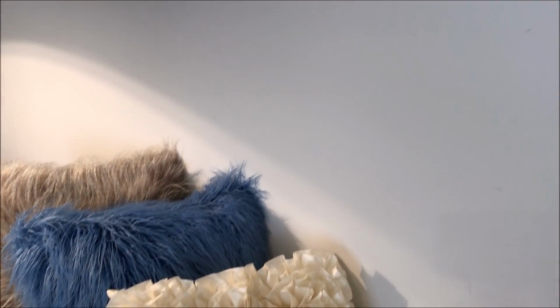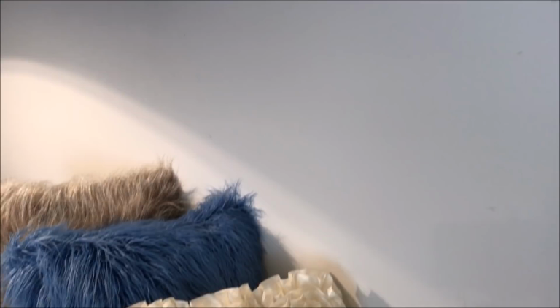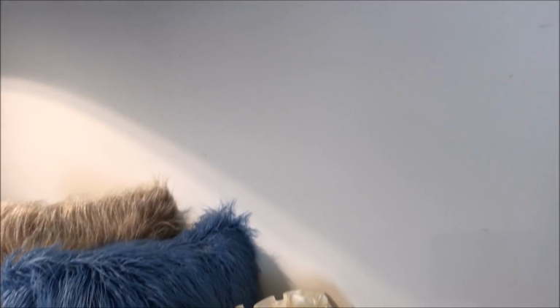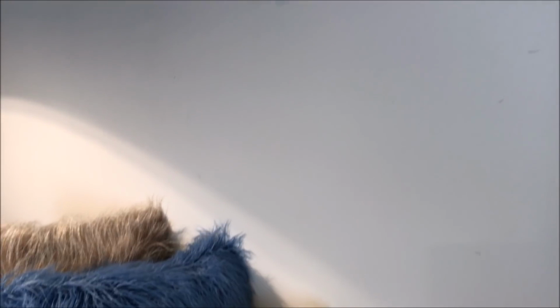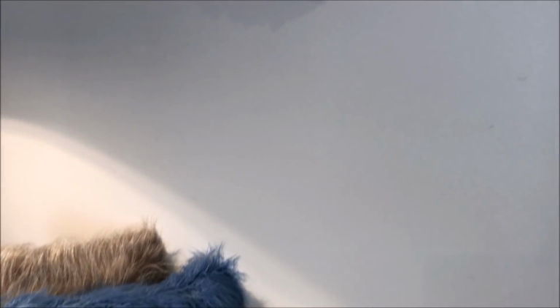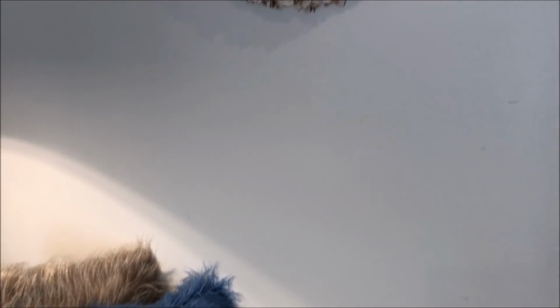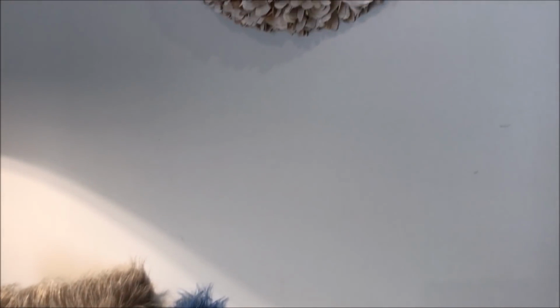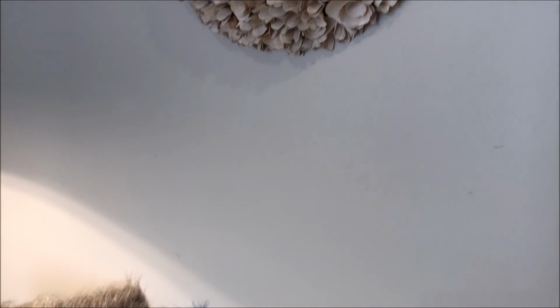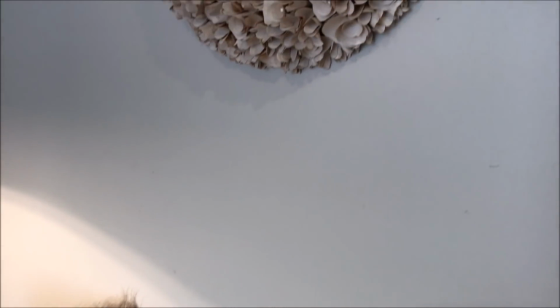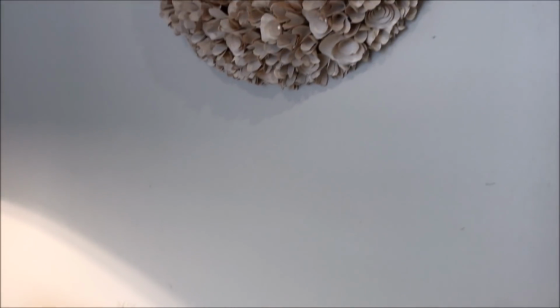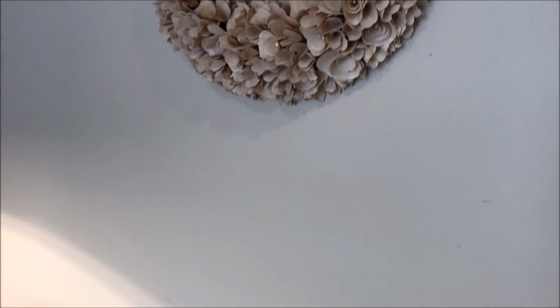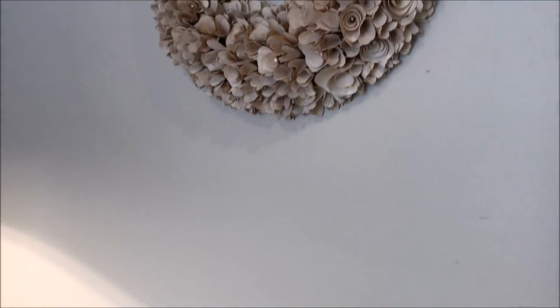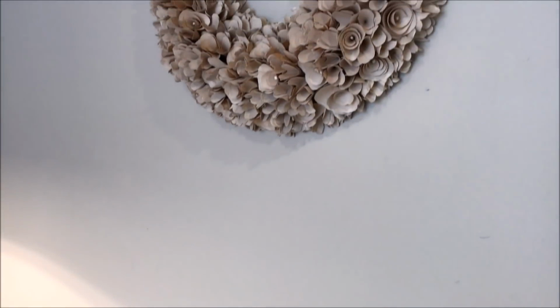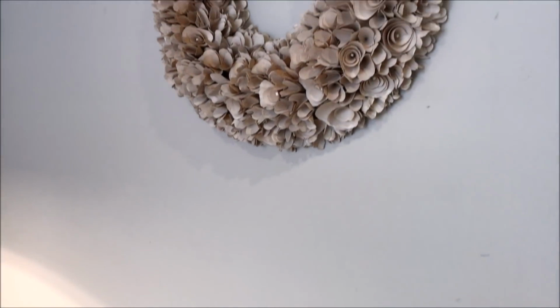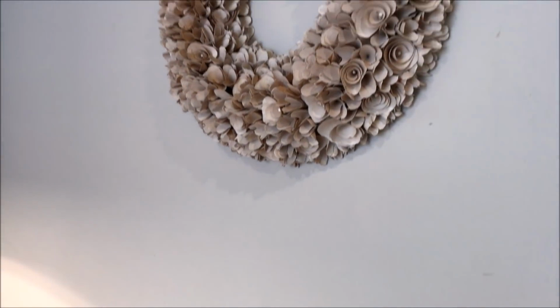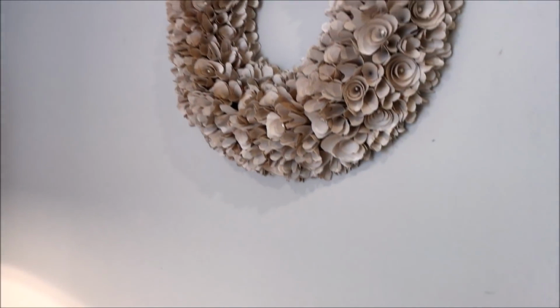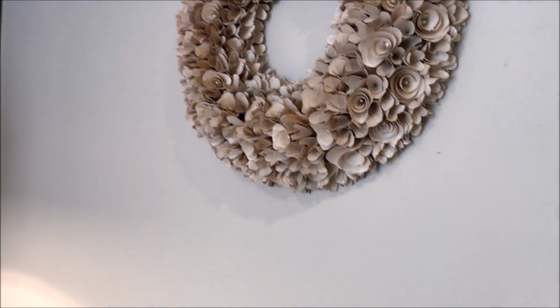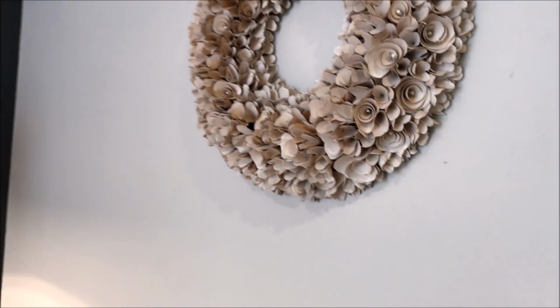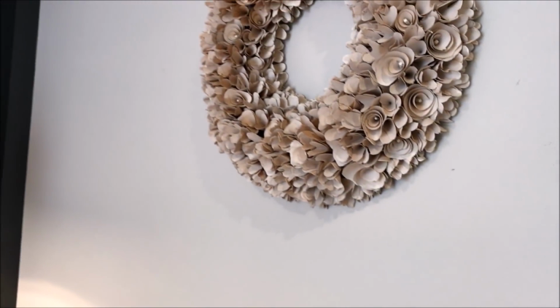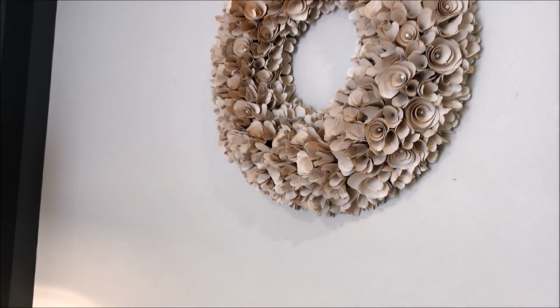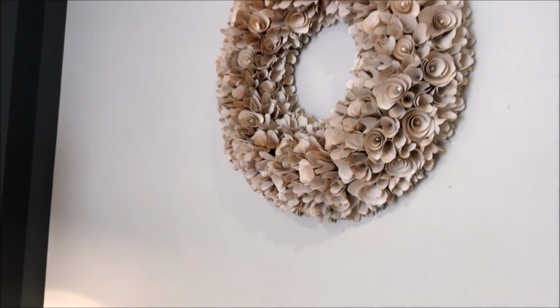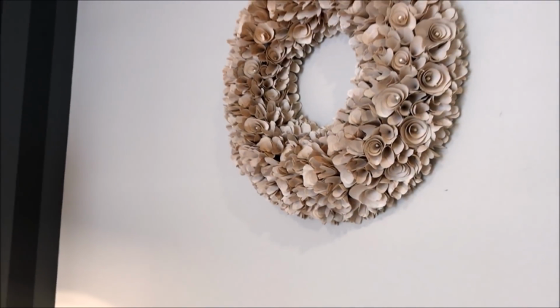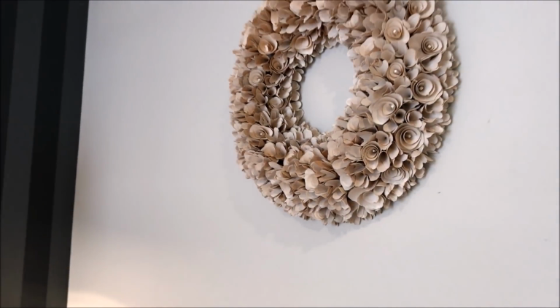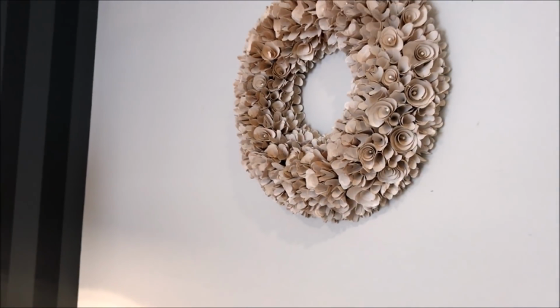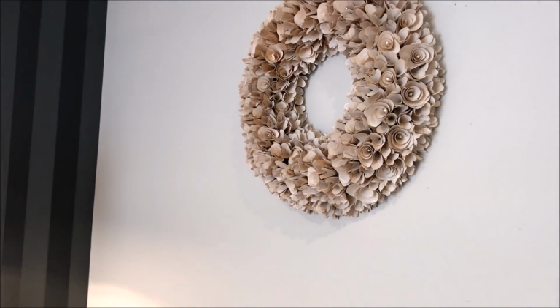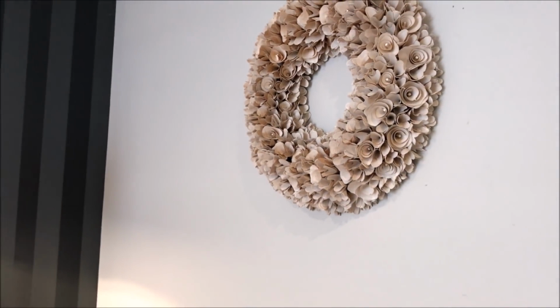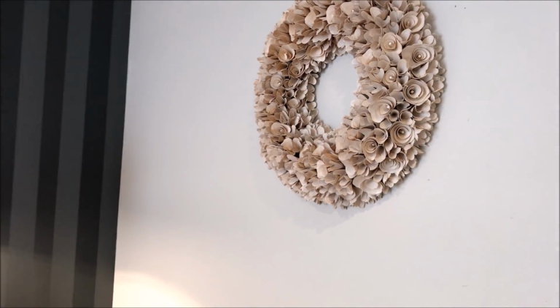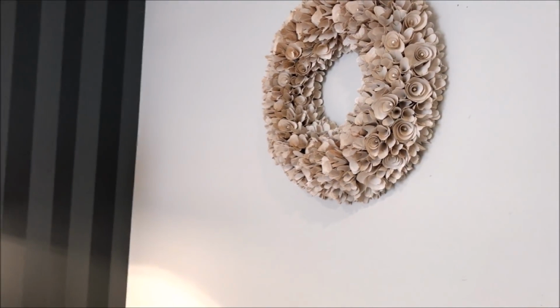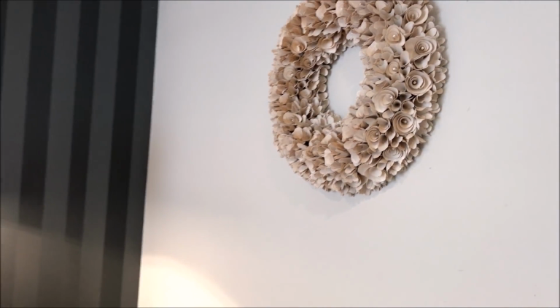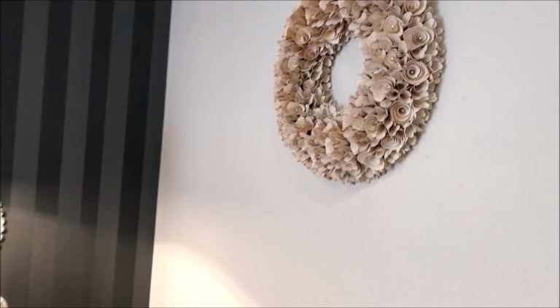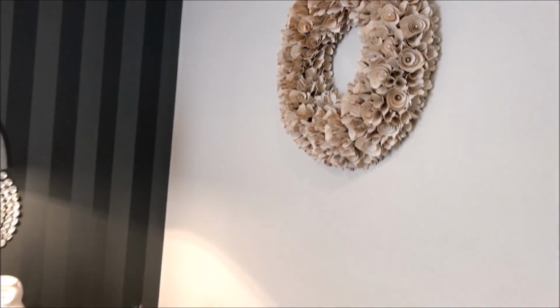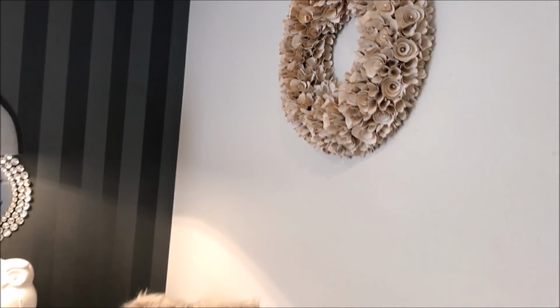I also added this beautiful rustic wreath that I picked up from the store Value Dollar.